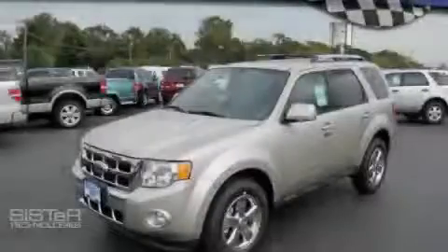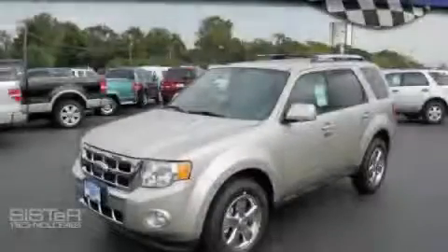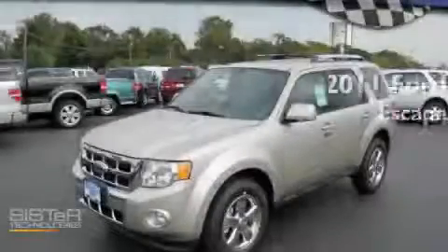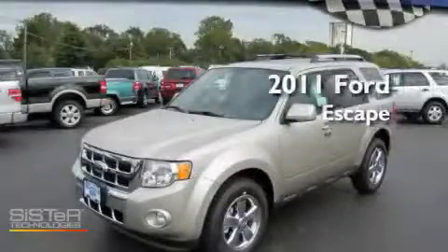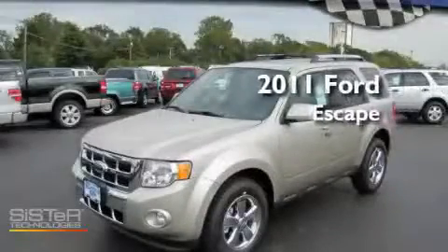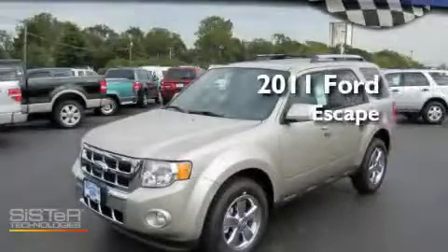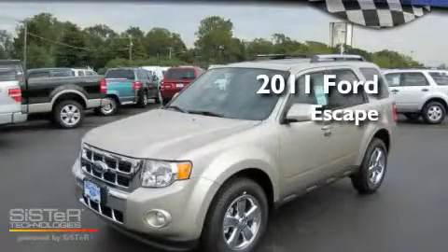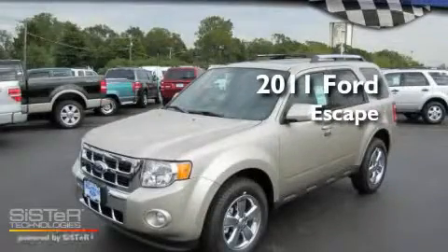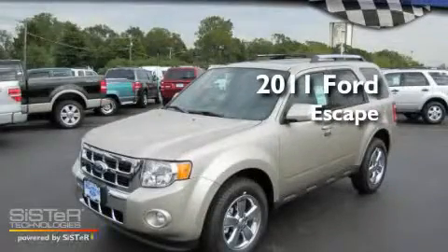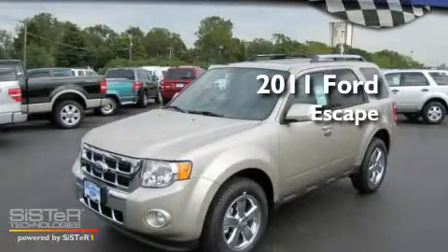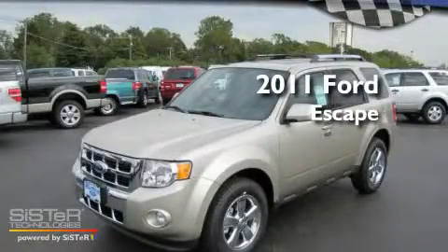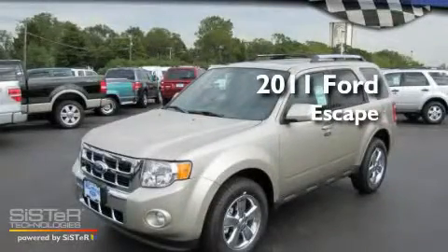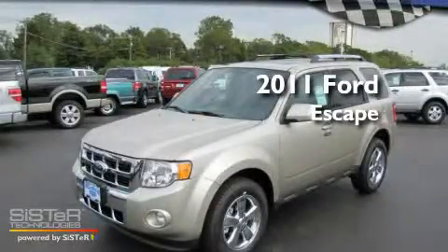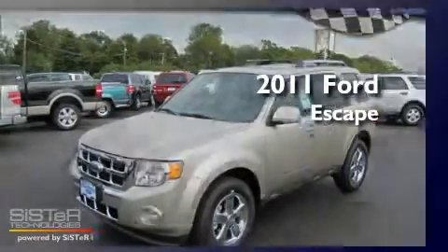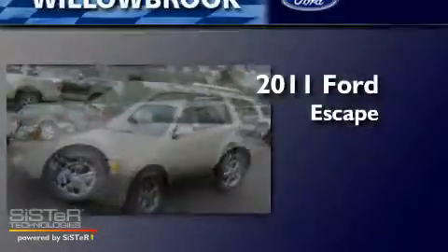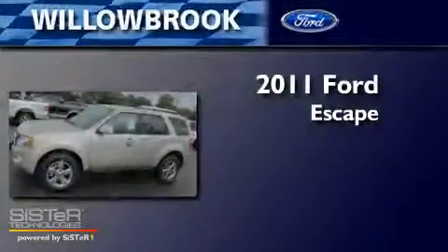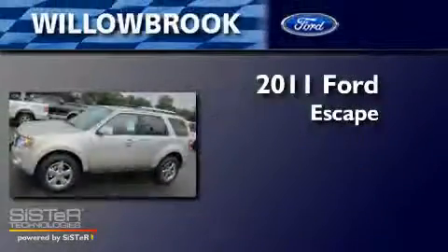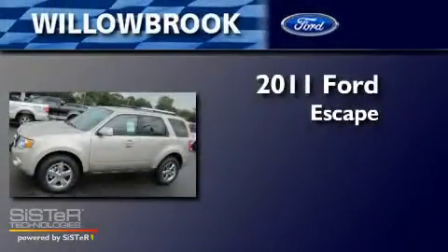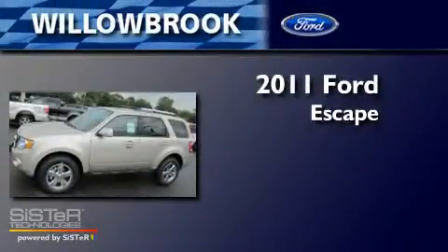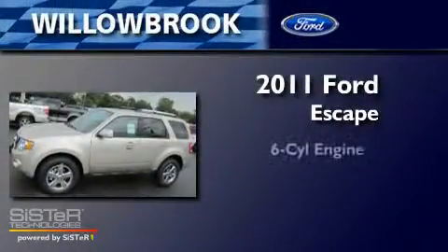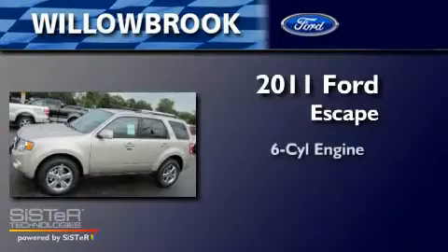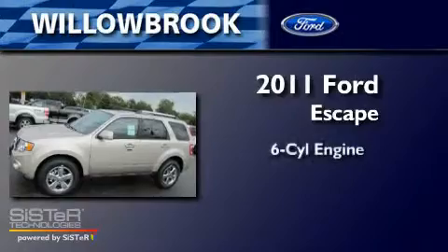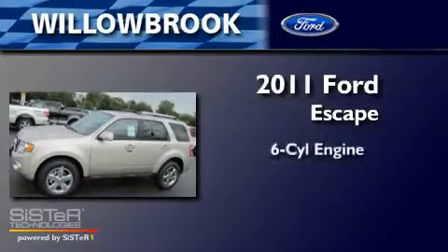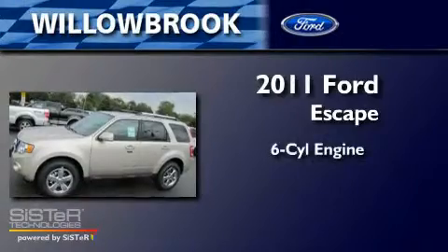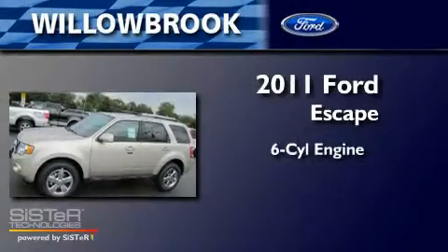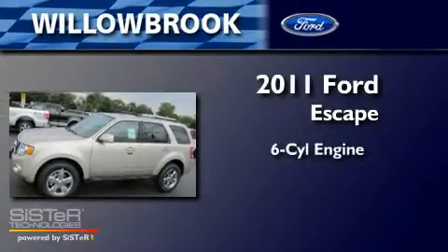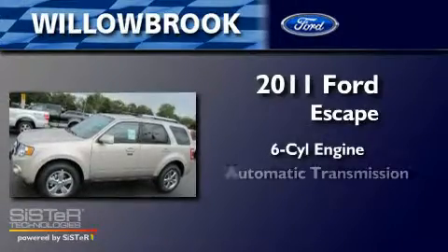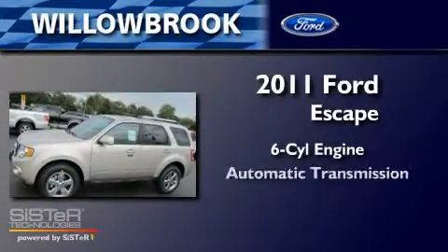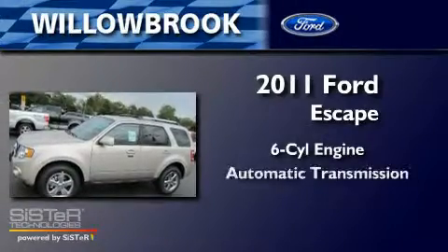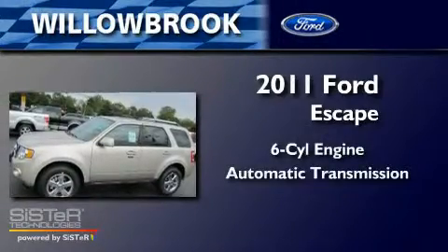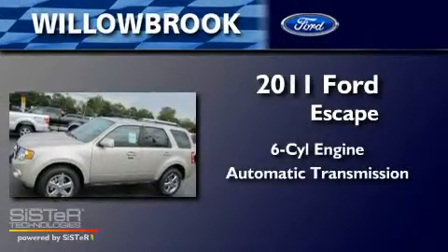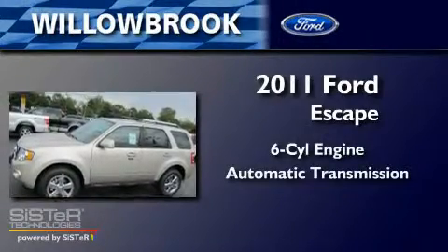This is a brand new 2011 Ford Escape. It has a six-cylinder engine and an automatic transmission.